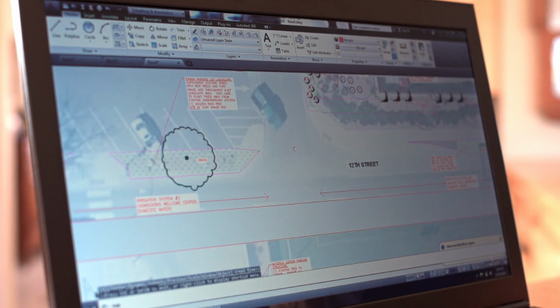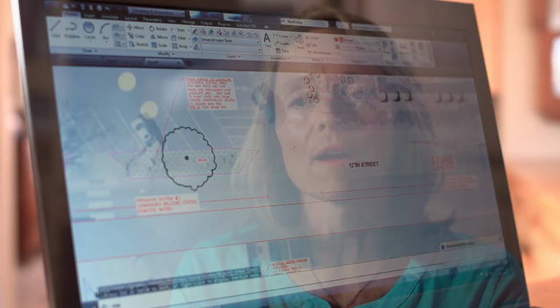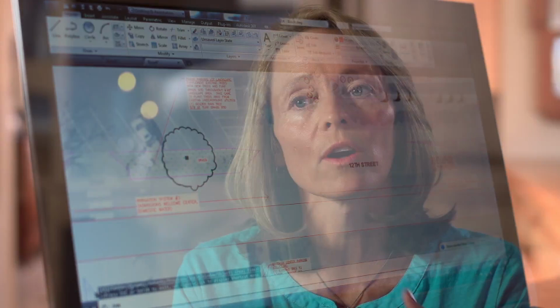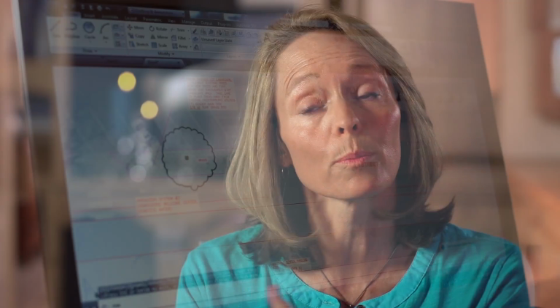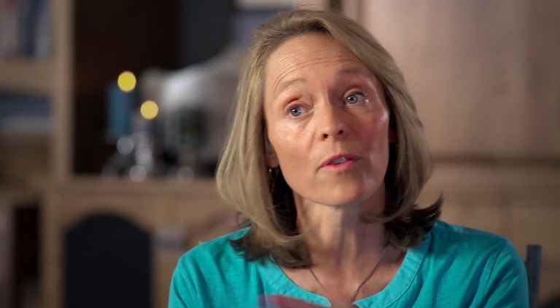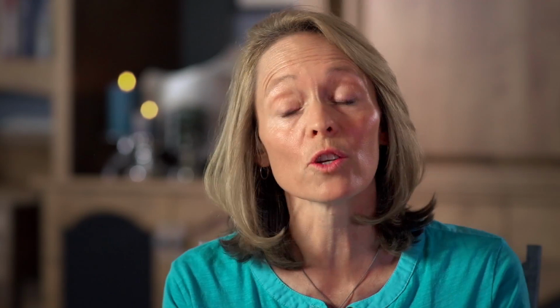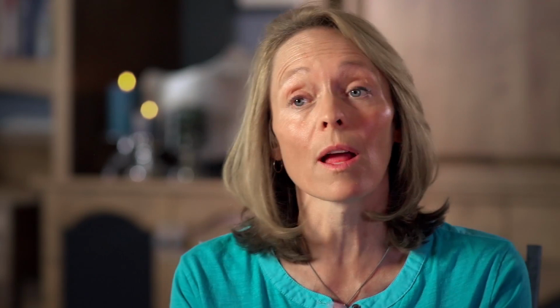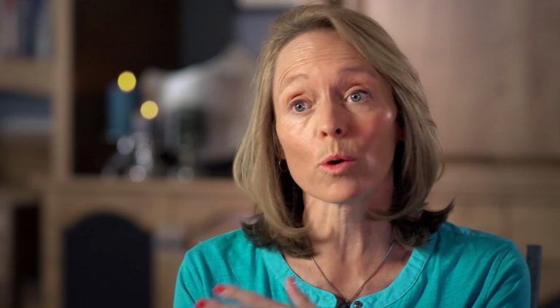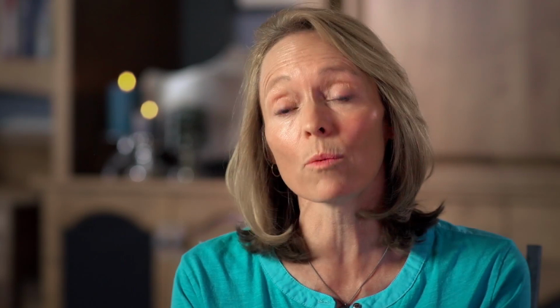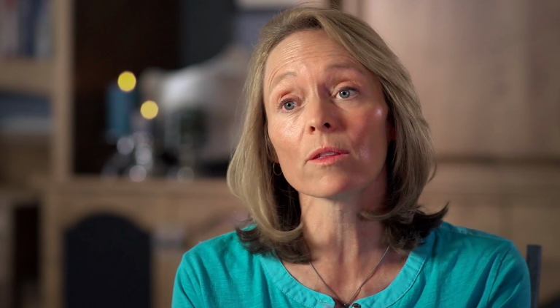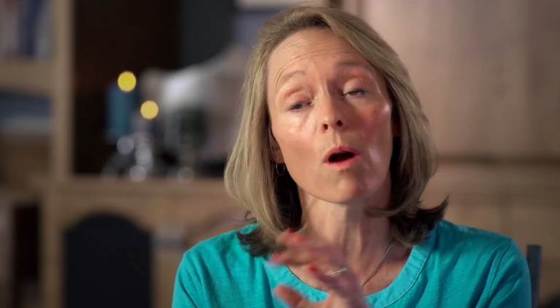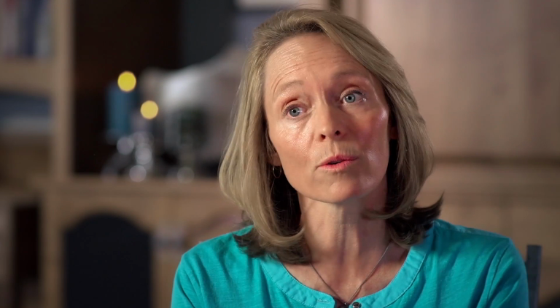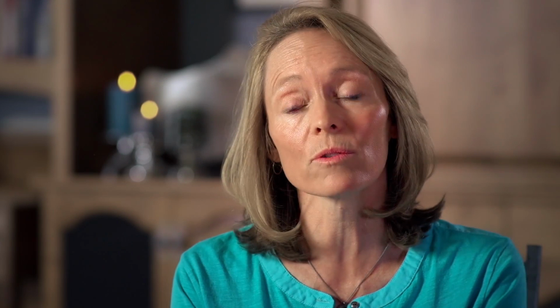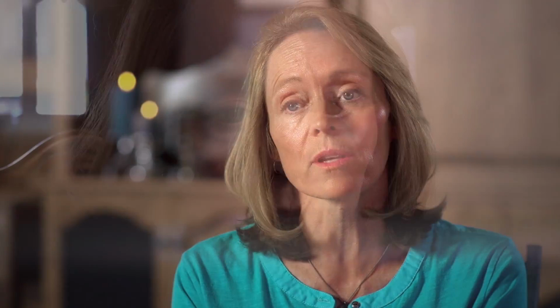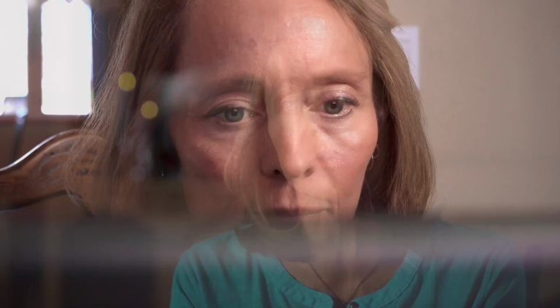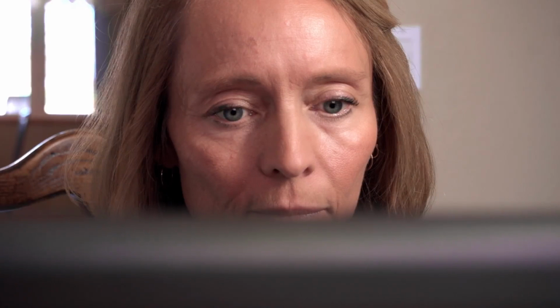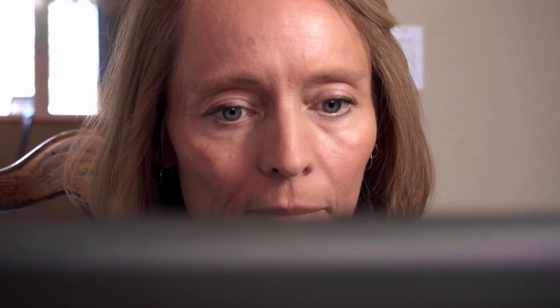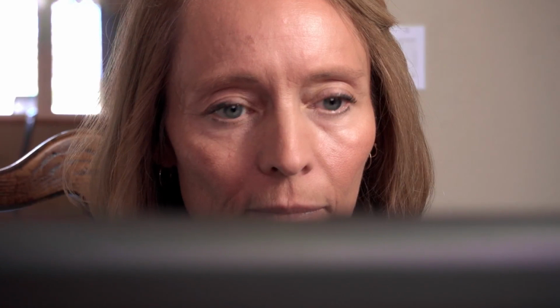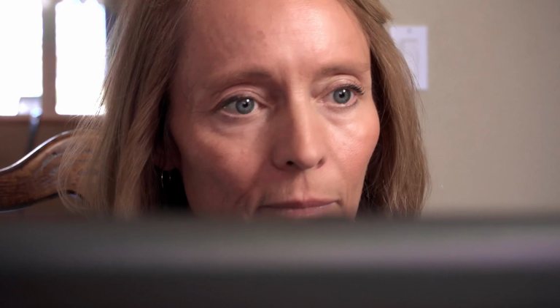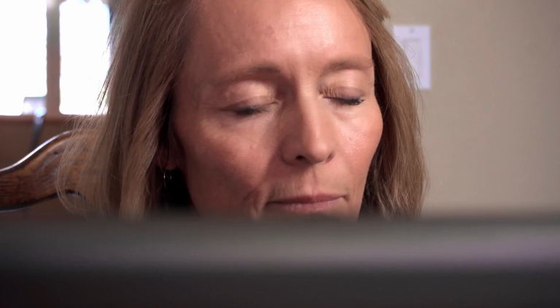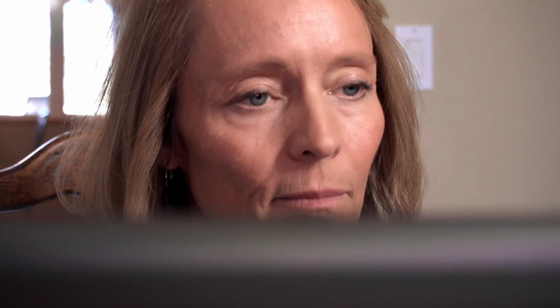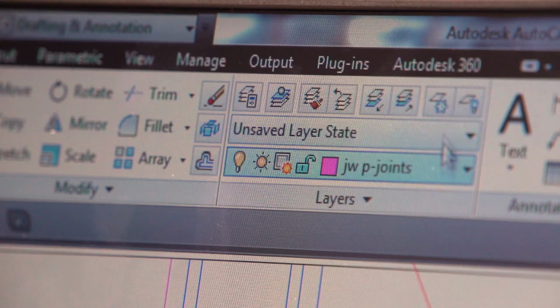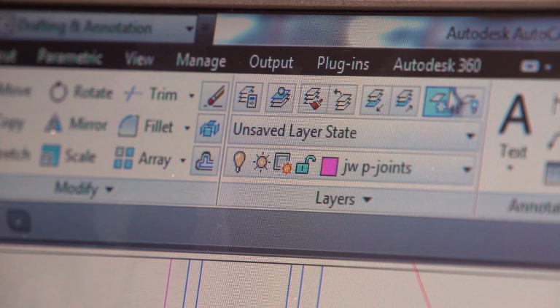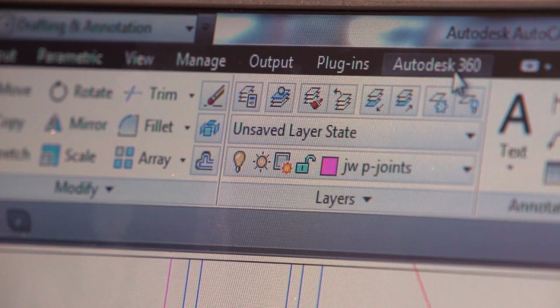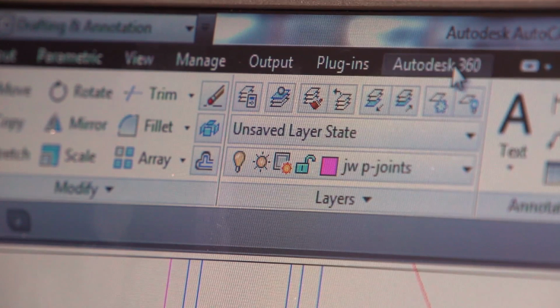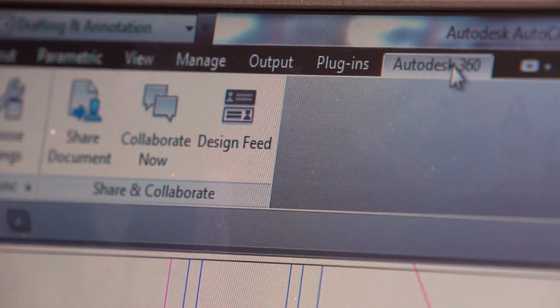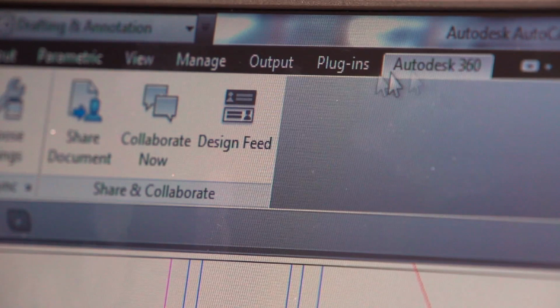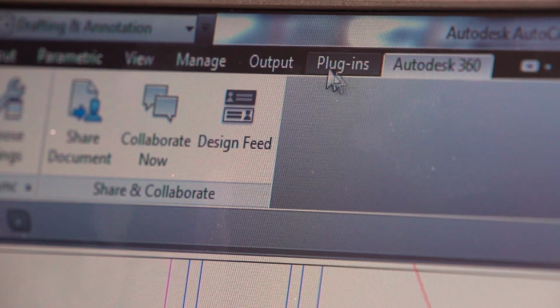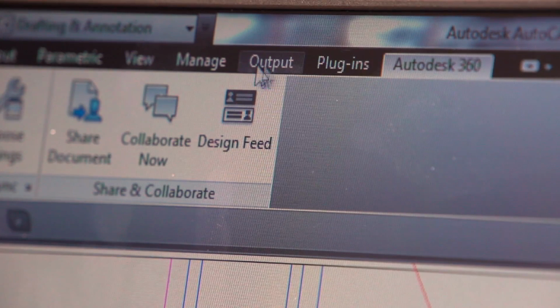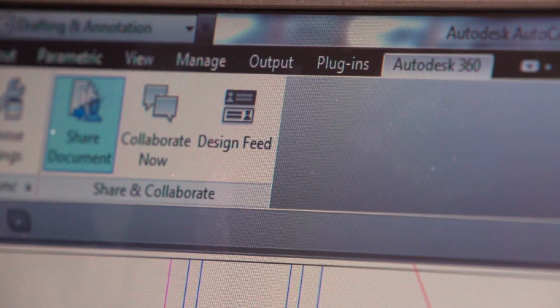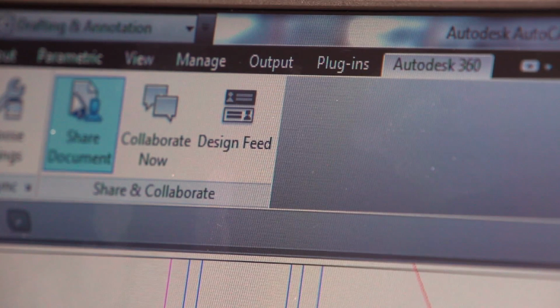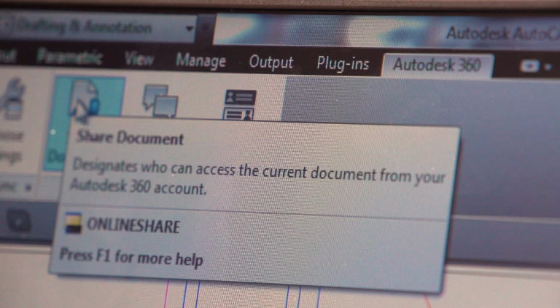Whatever other professional I'm working with who also uses AutoCAD, all of our software works and reads together.